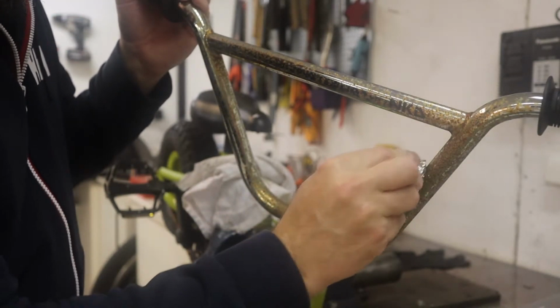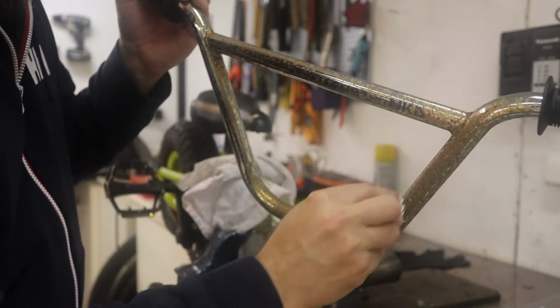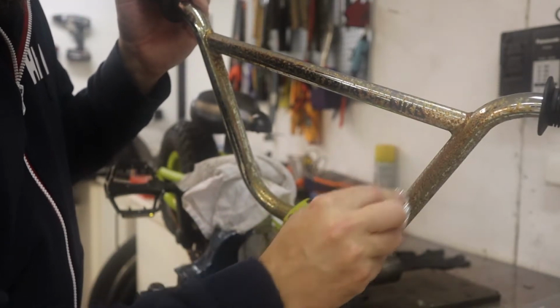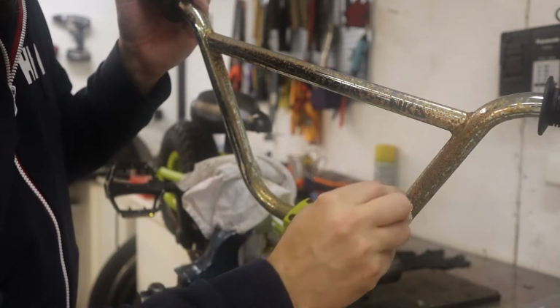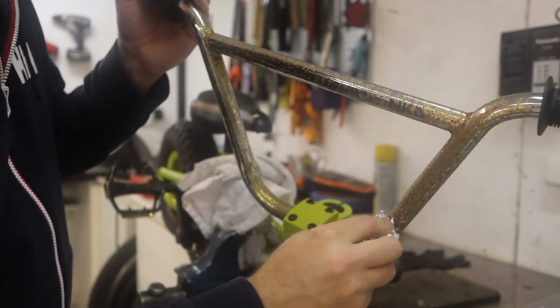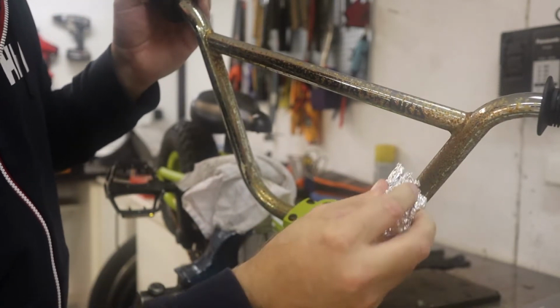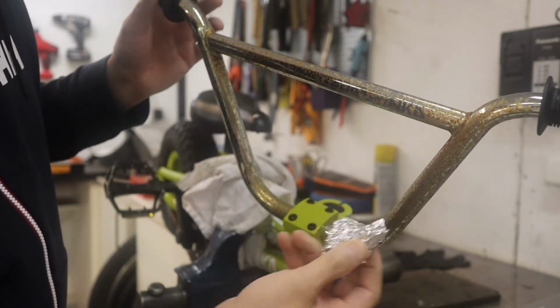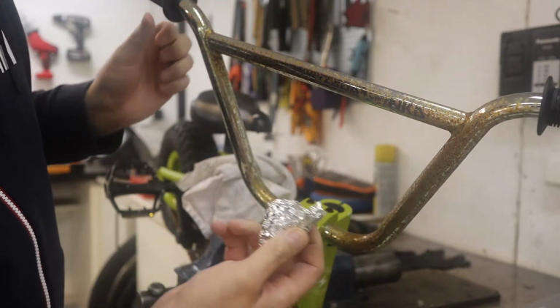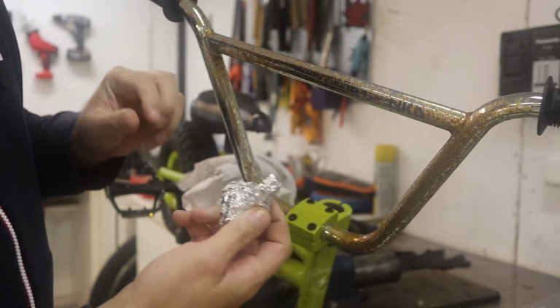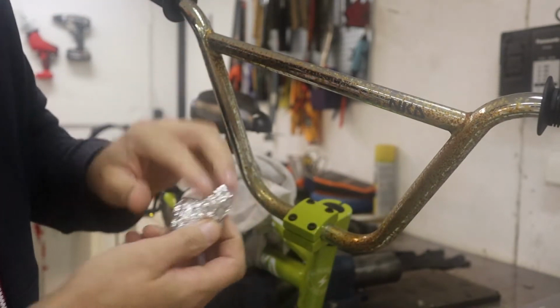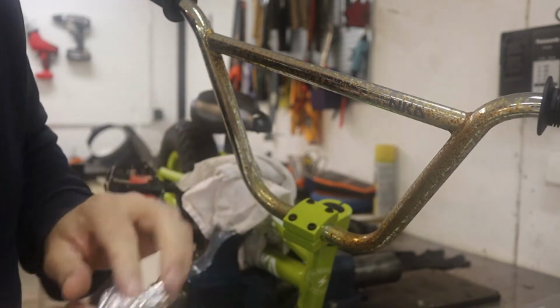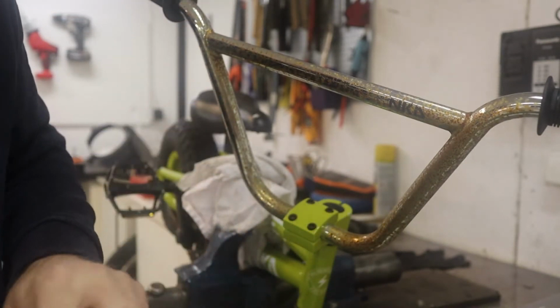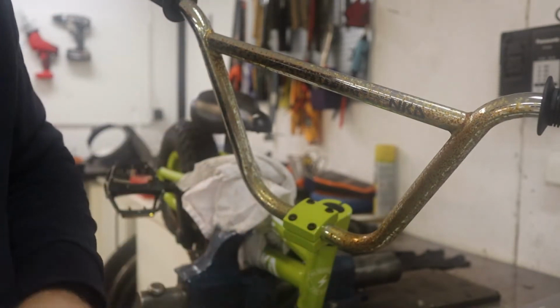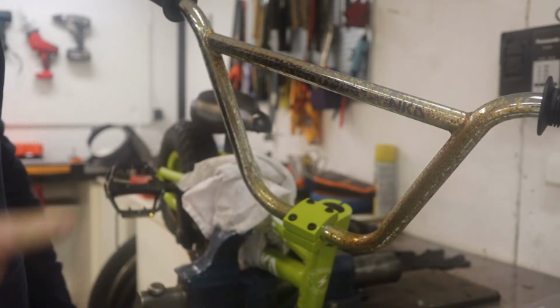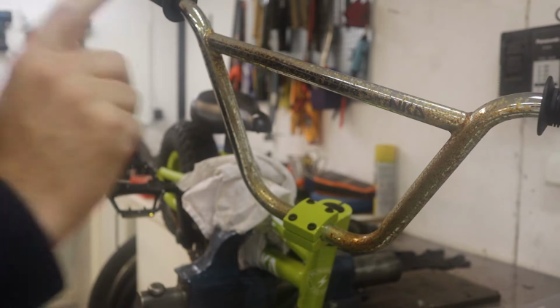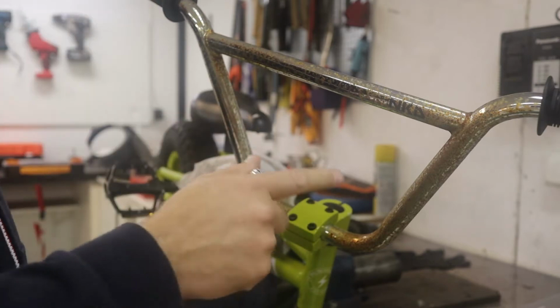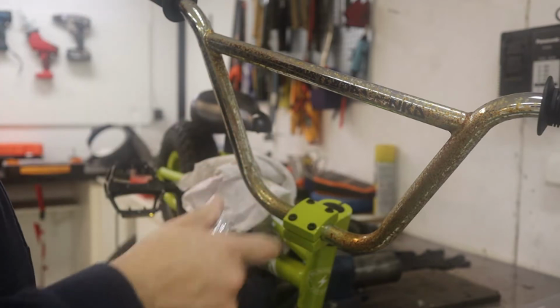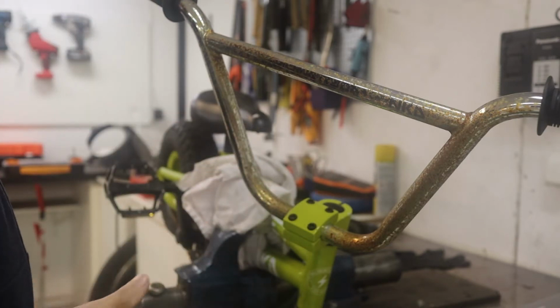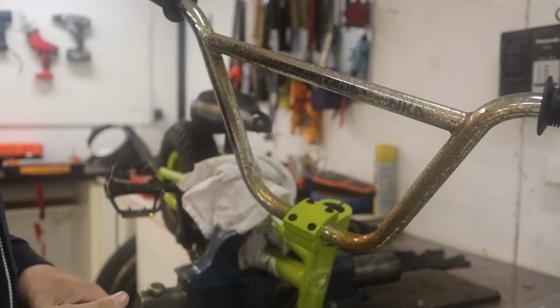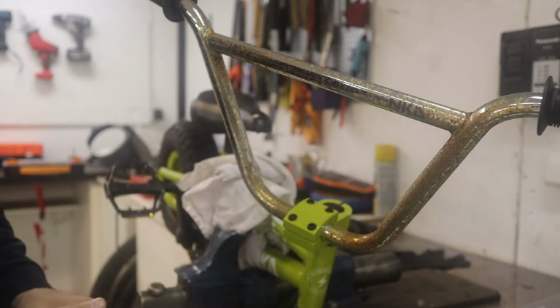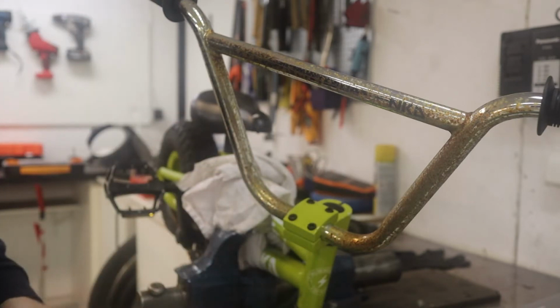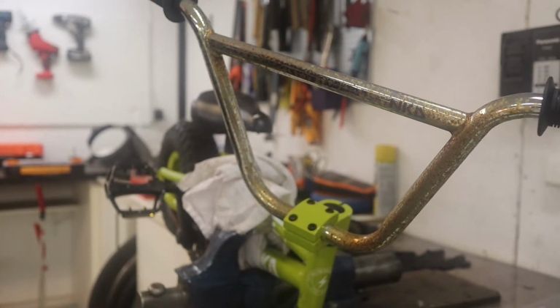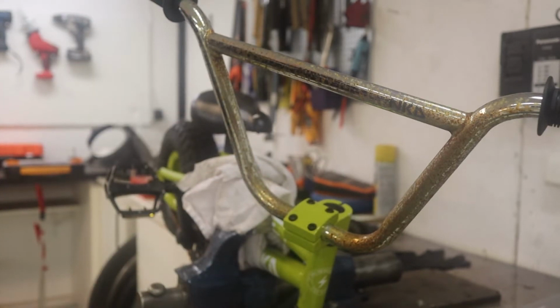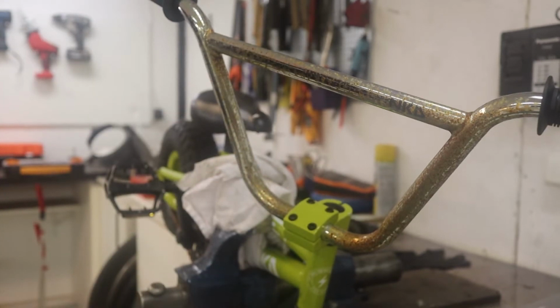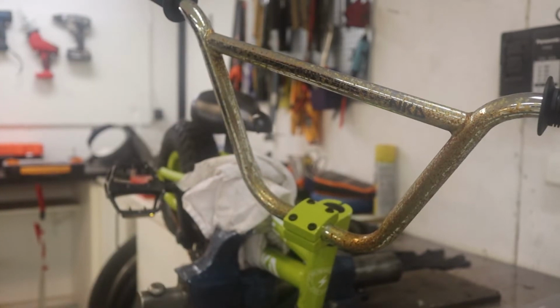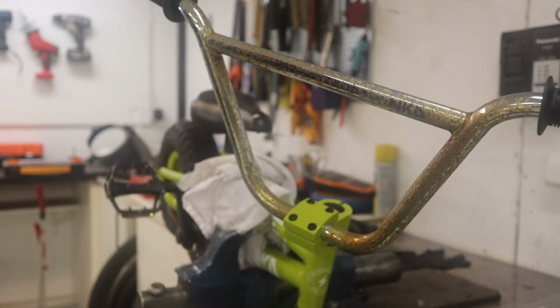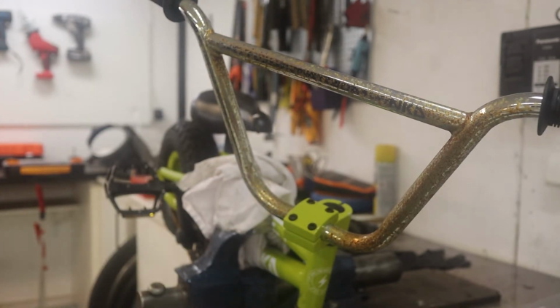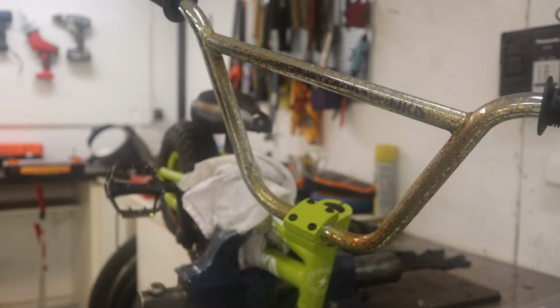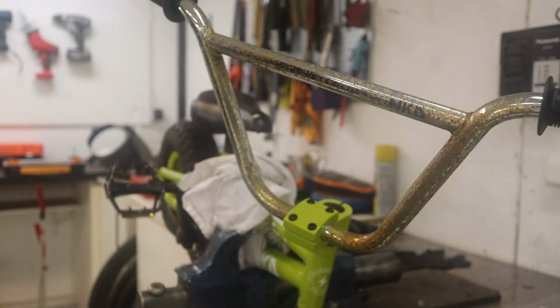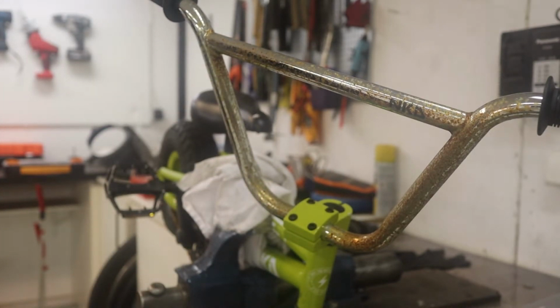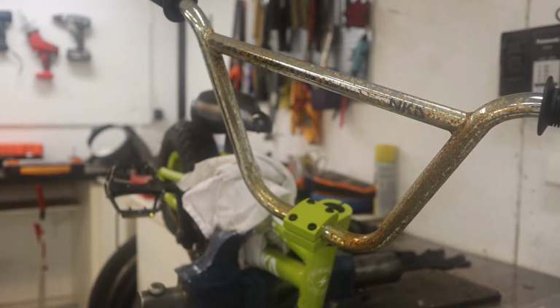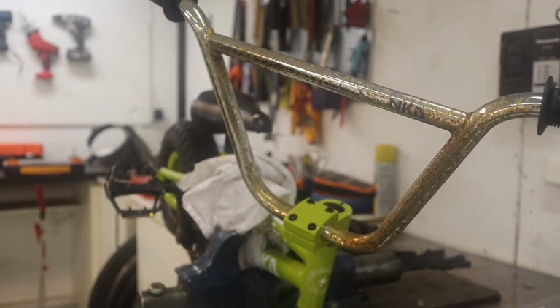And start rubbing. You can also use a little bit of lubricant.